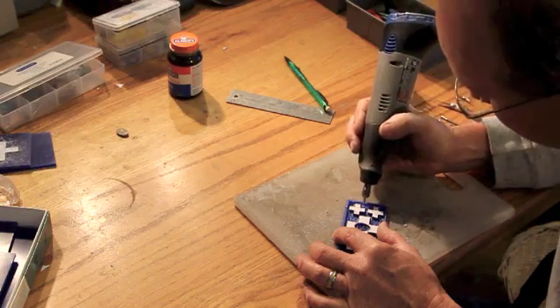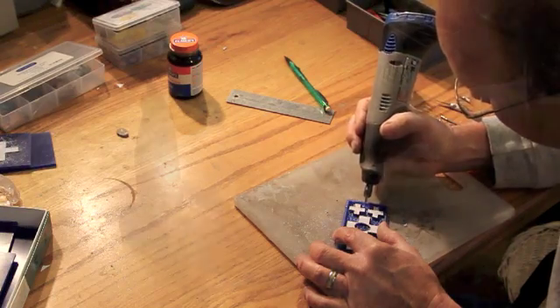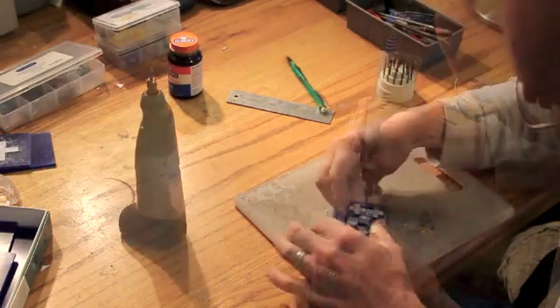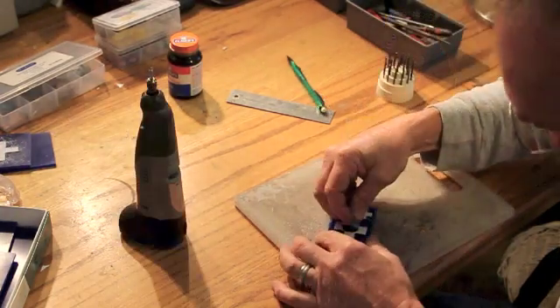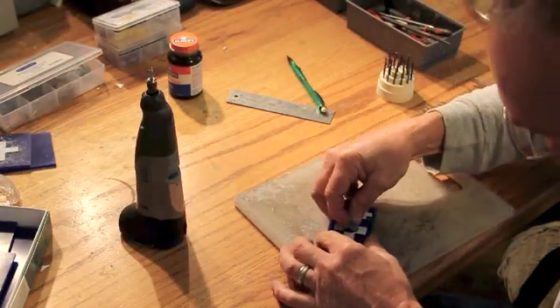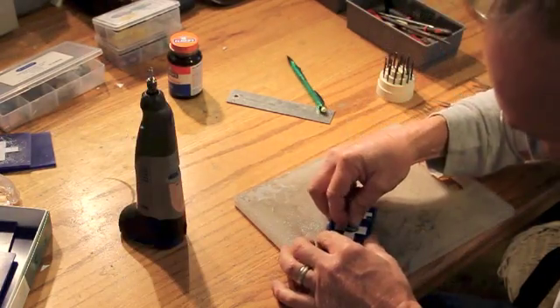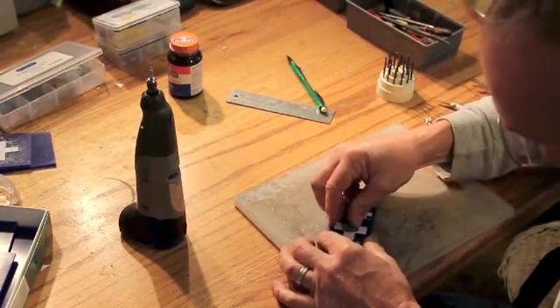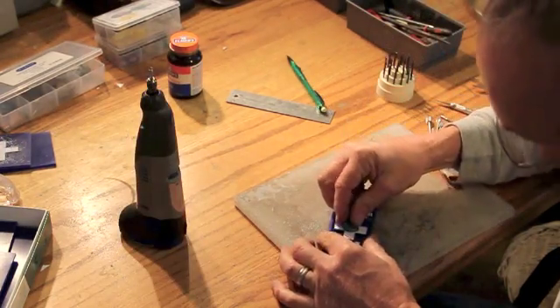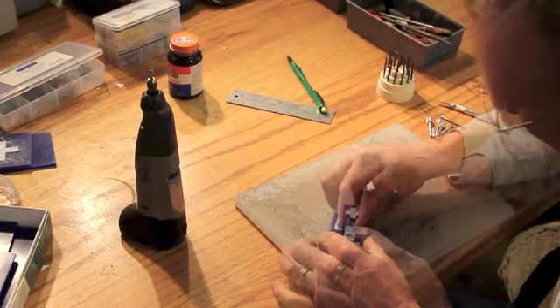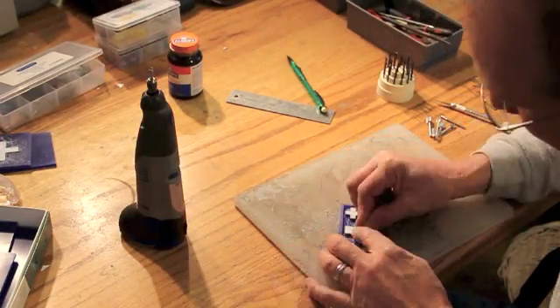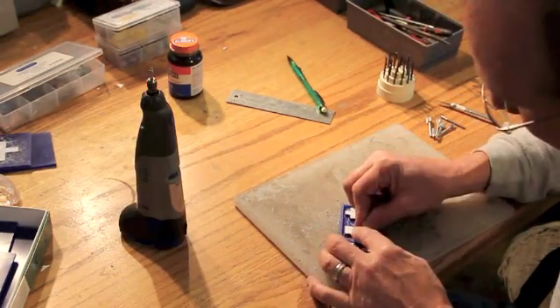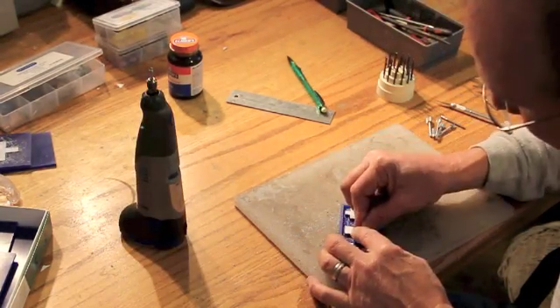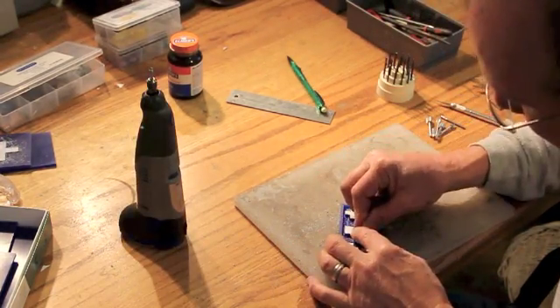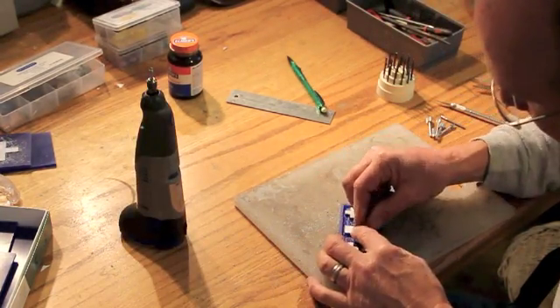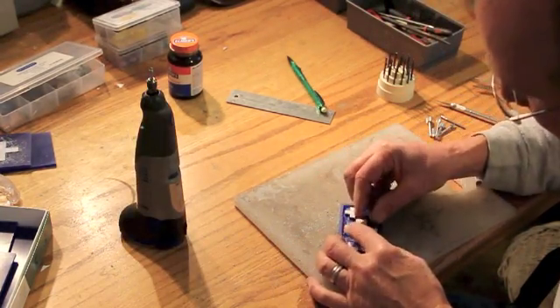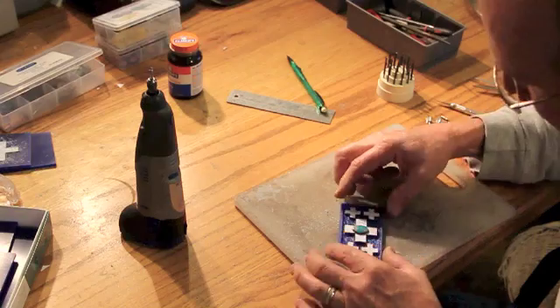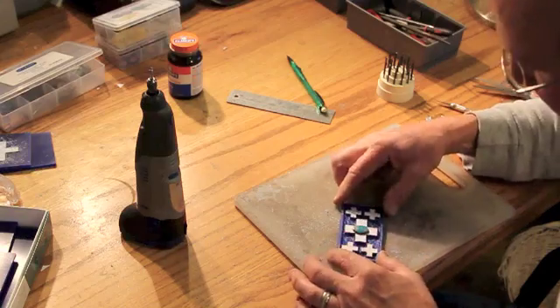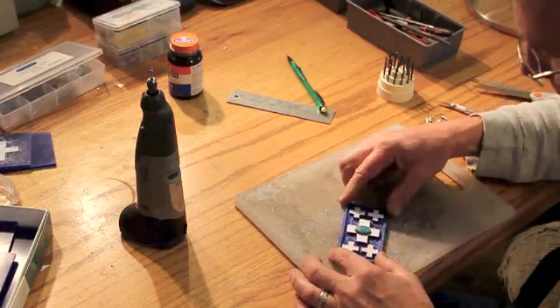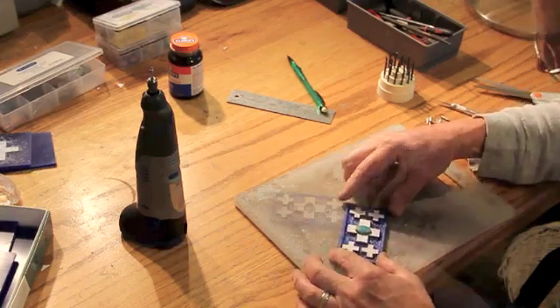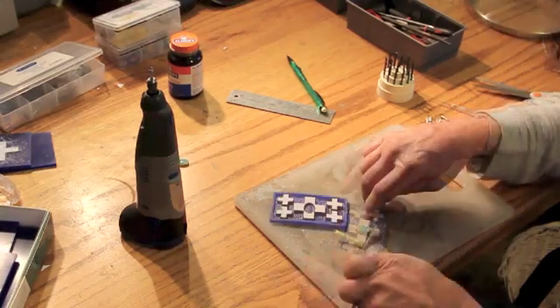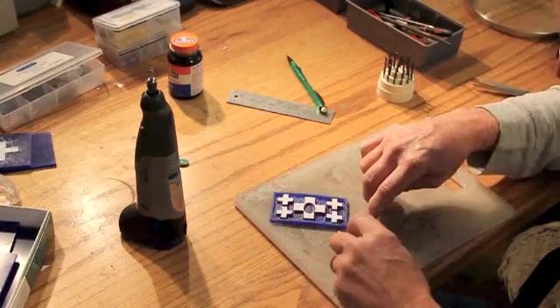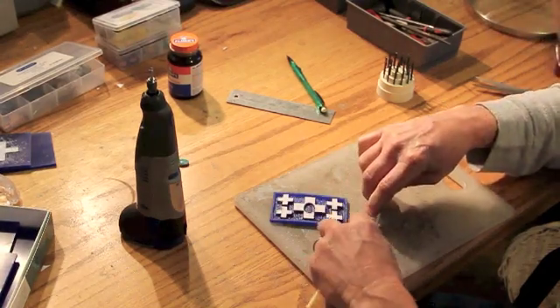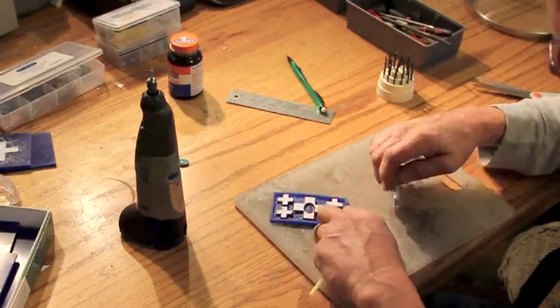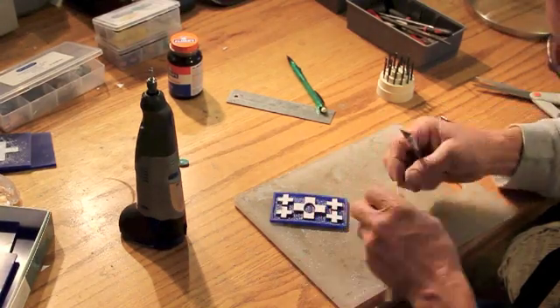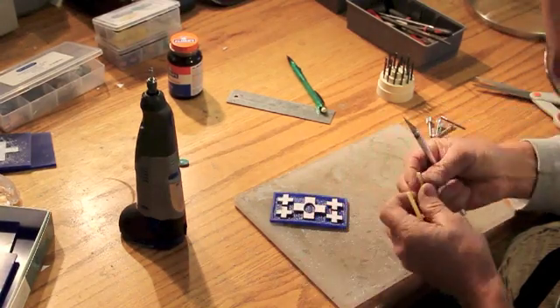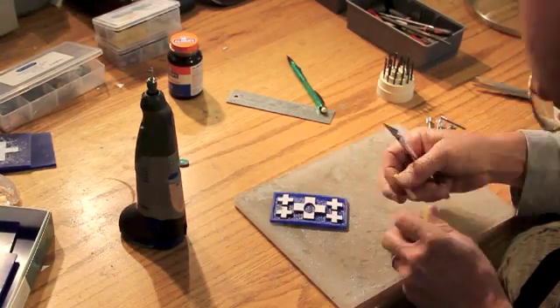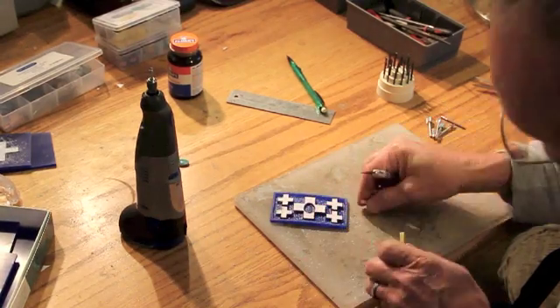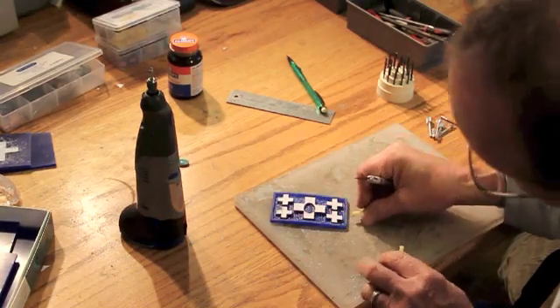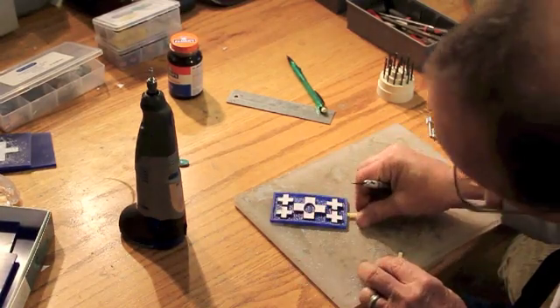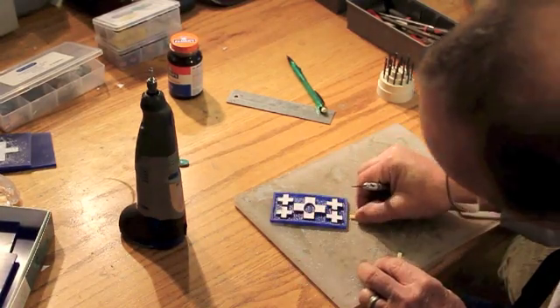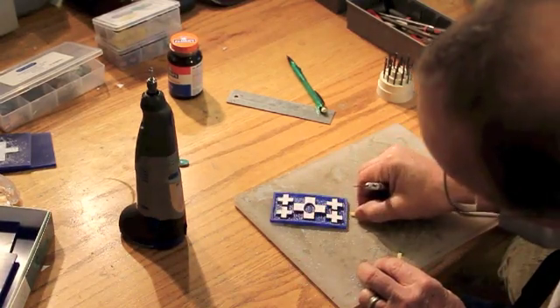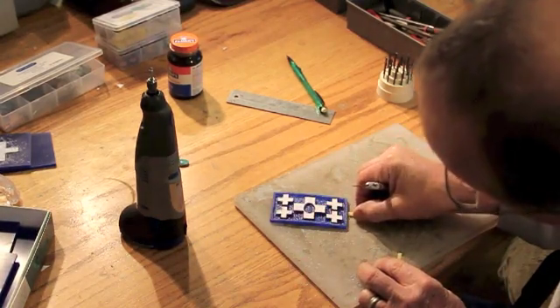This particular buckle will have a piece of turquoise that I'm going to inset in the middle of the cross in the center of it.